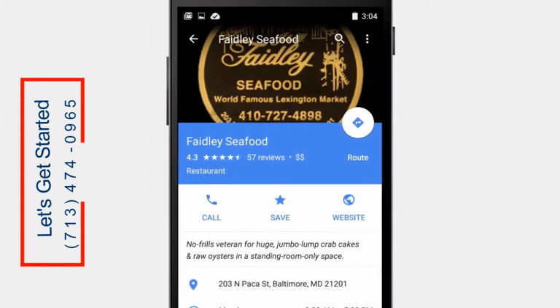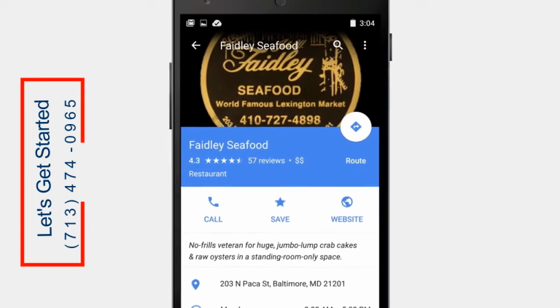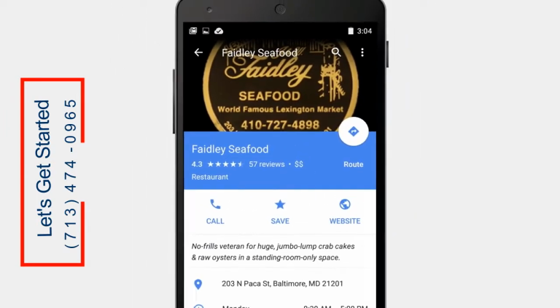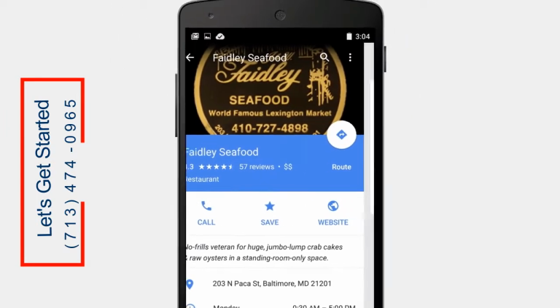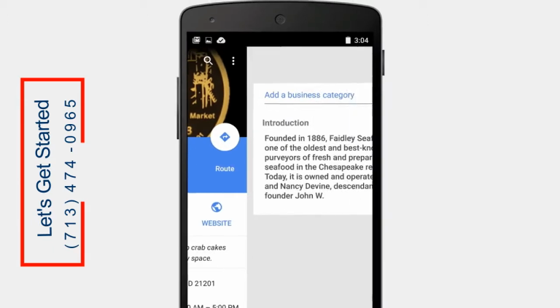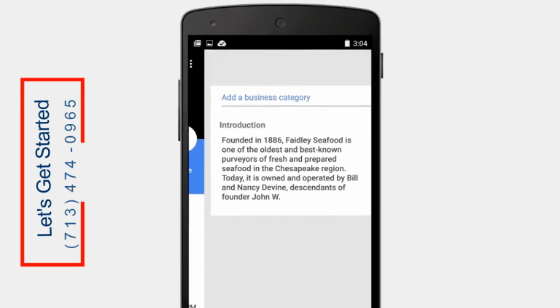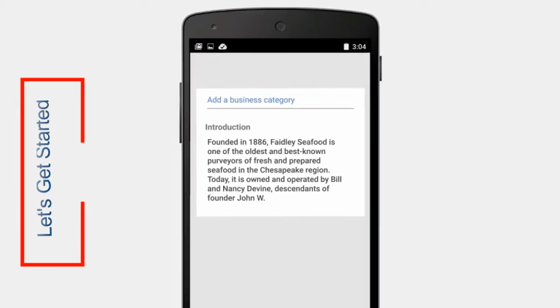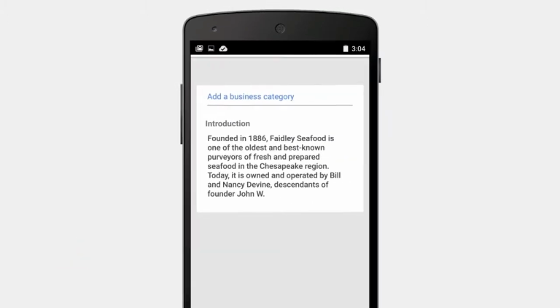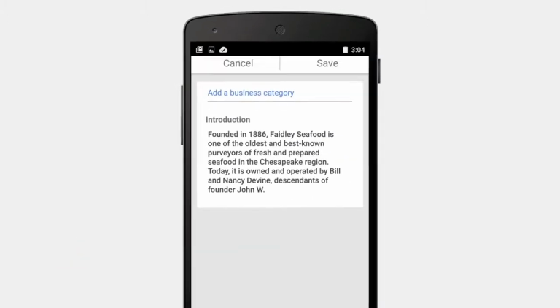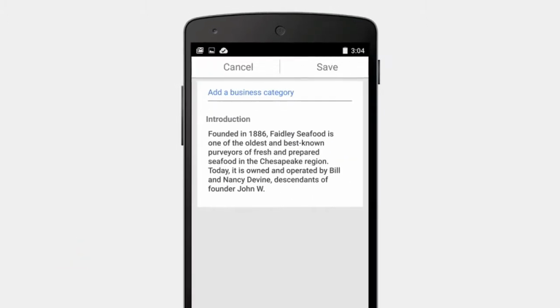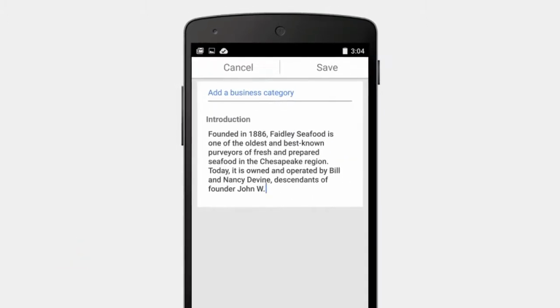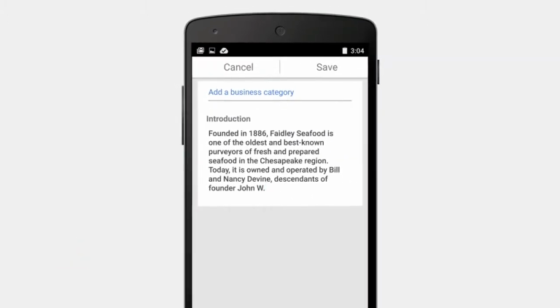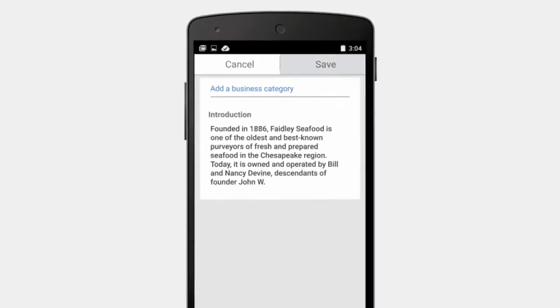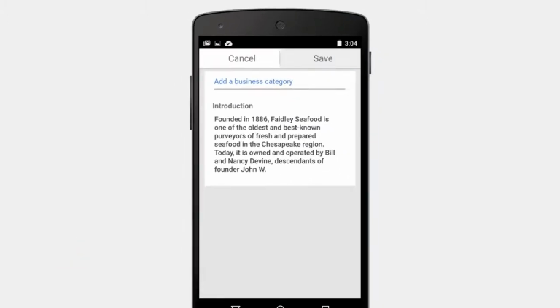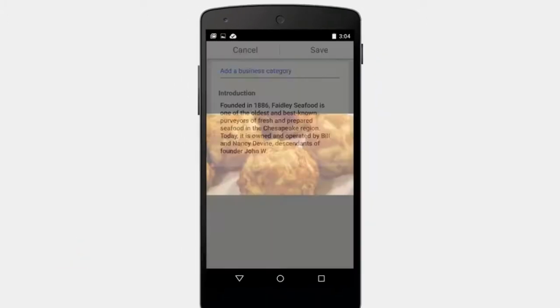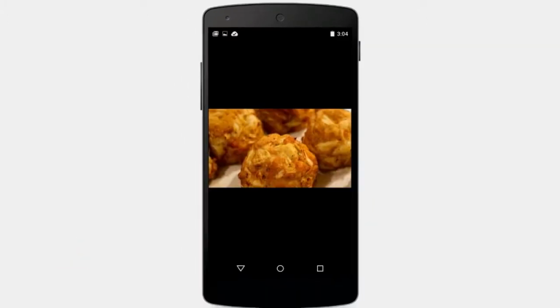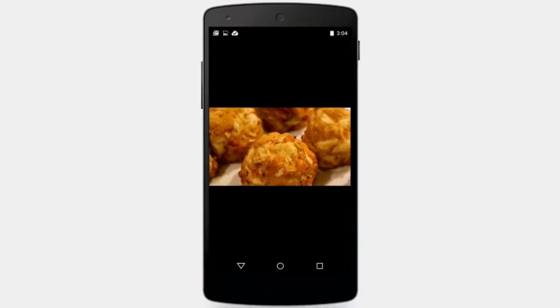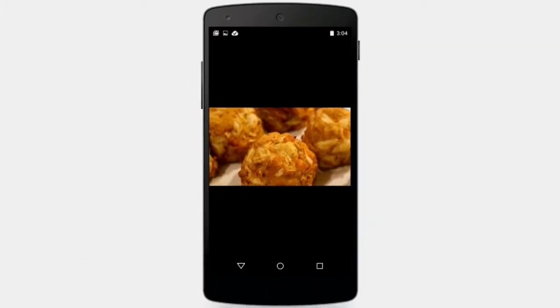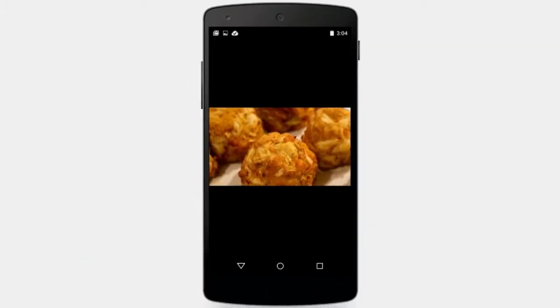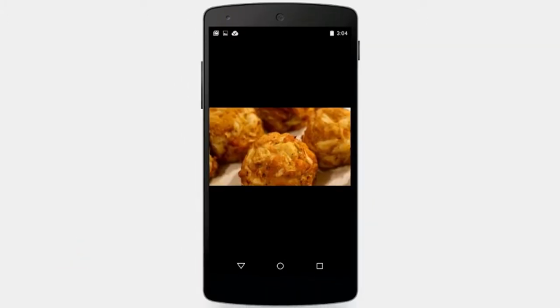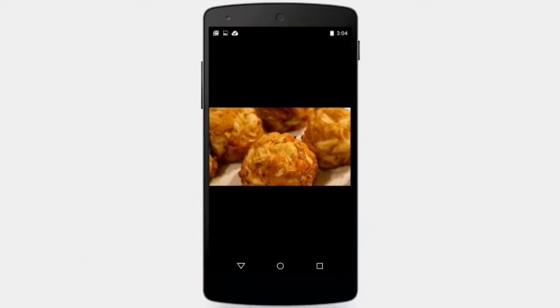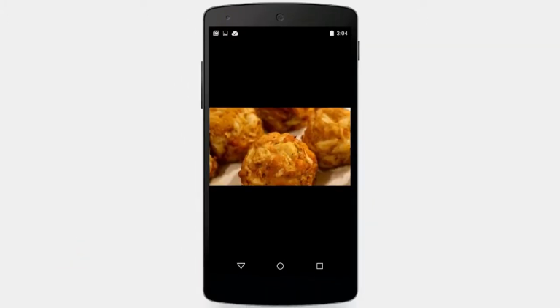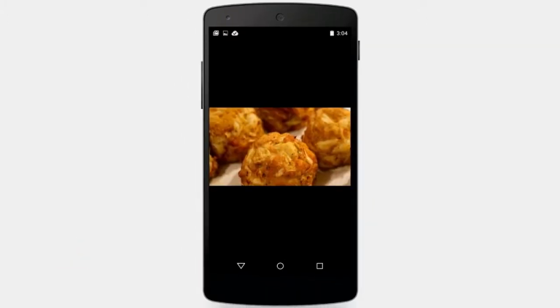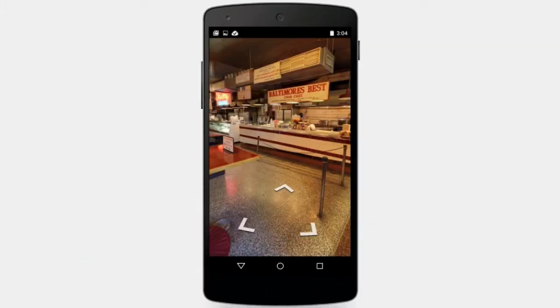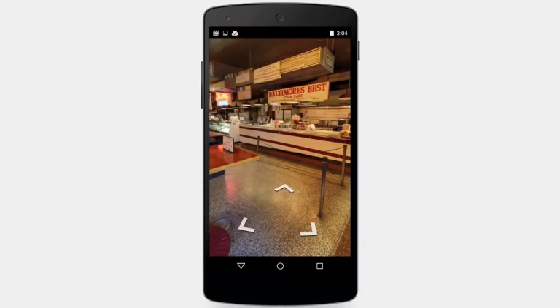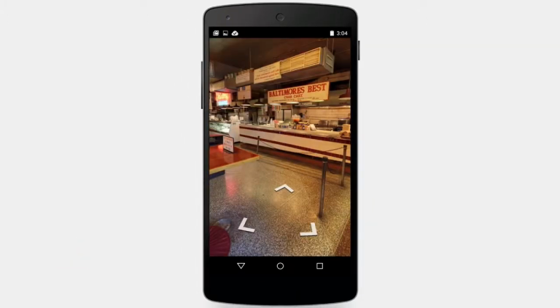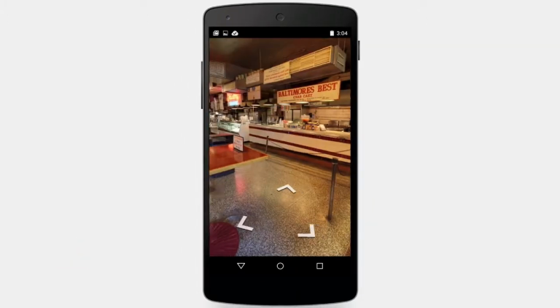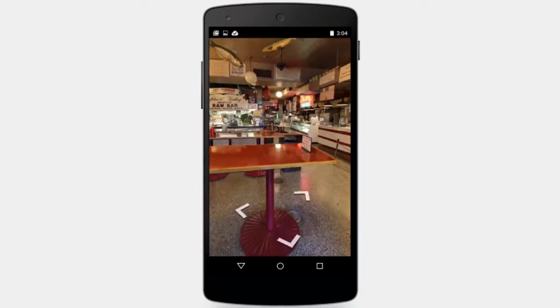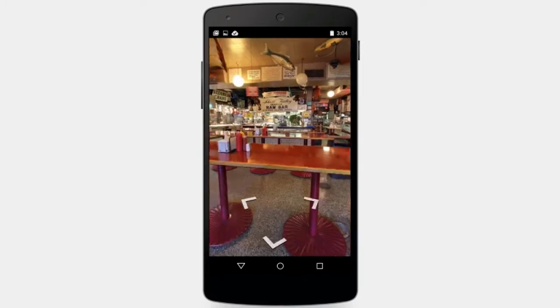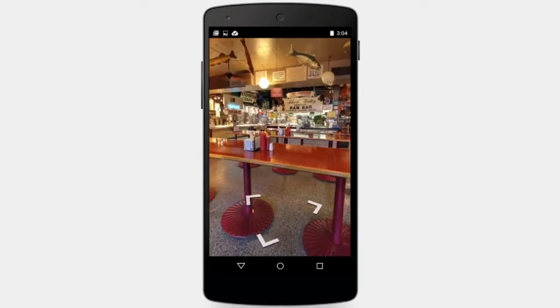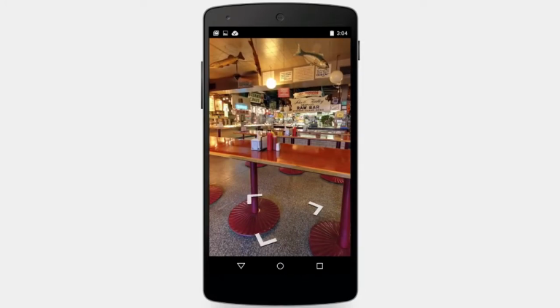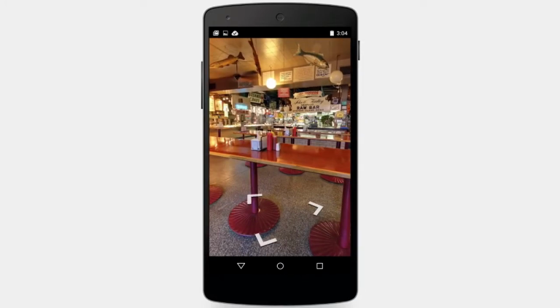If you want to jazz it up a bit, you can add a description, post a photo of today's special, and even add a 360-degree tour of your space.